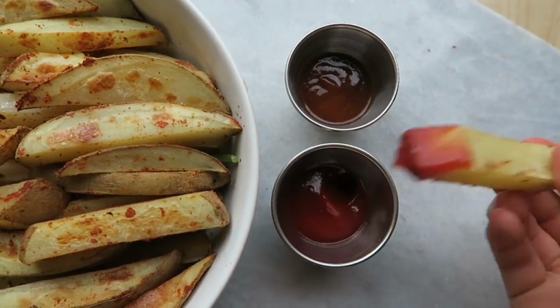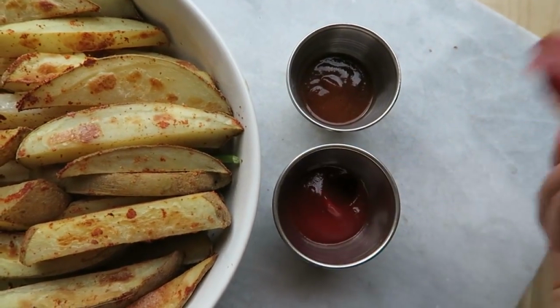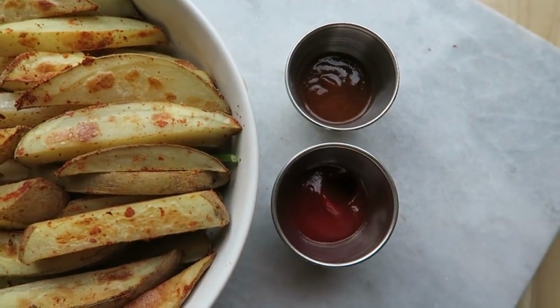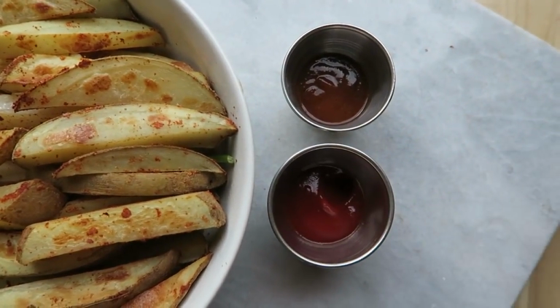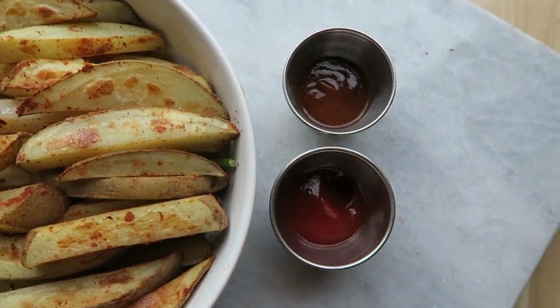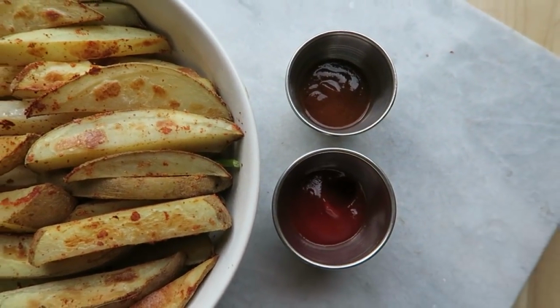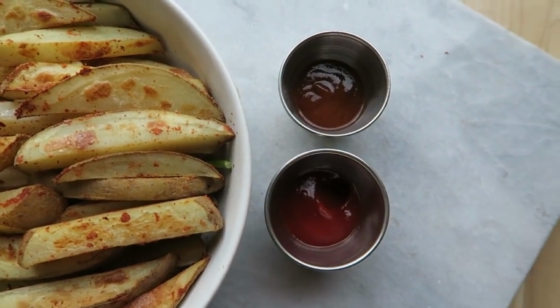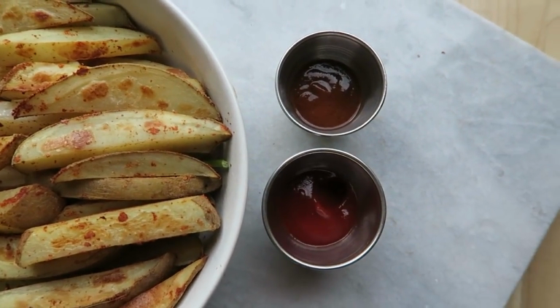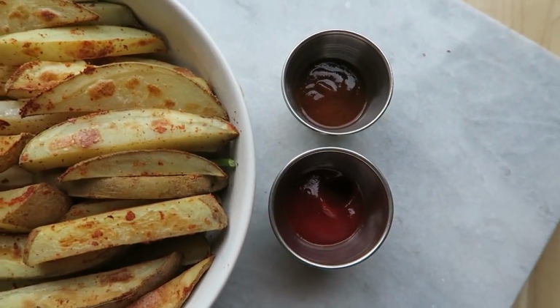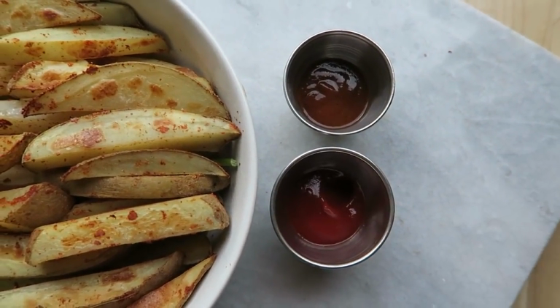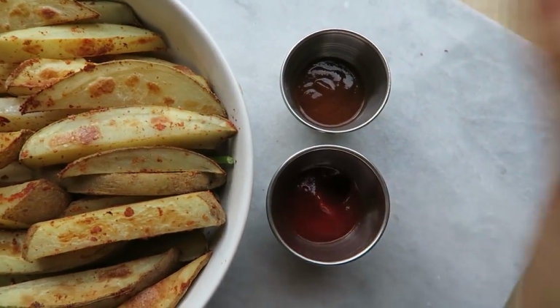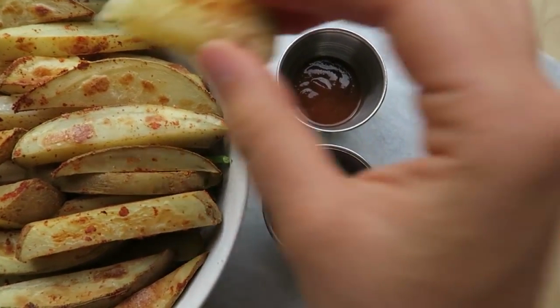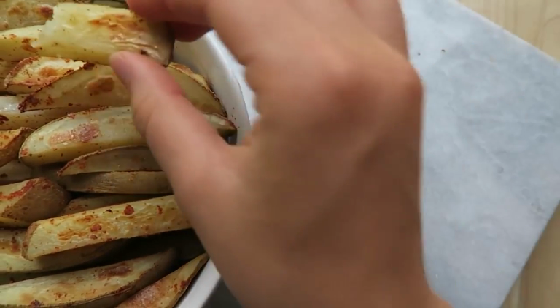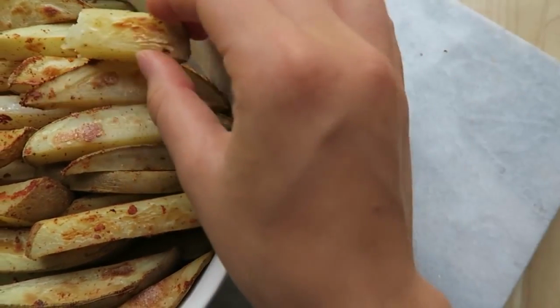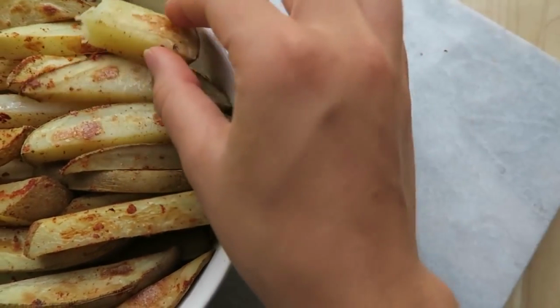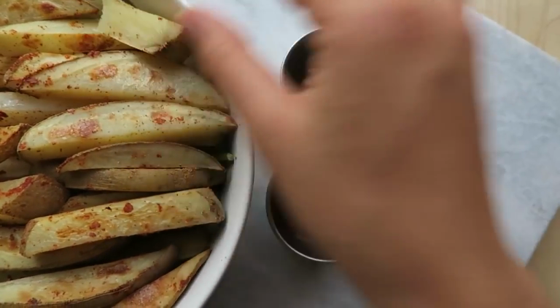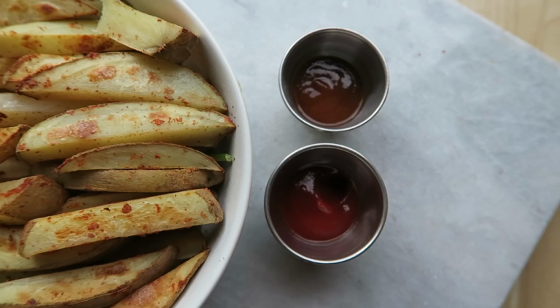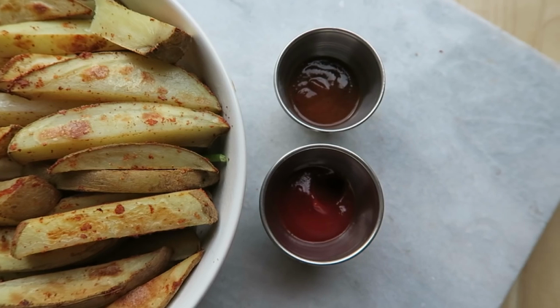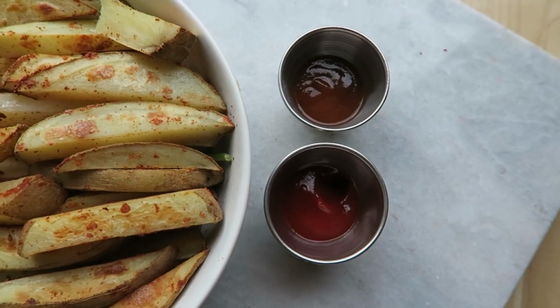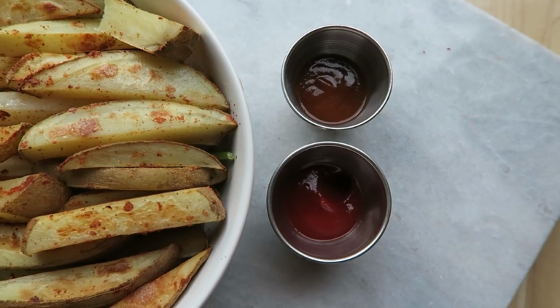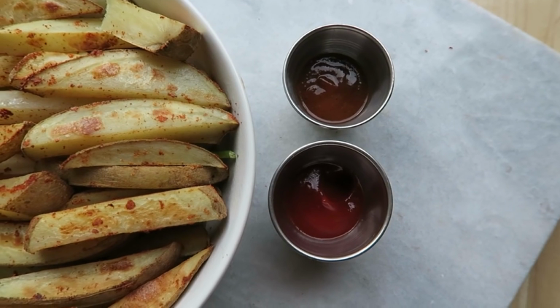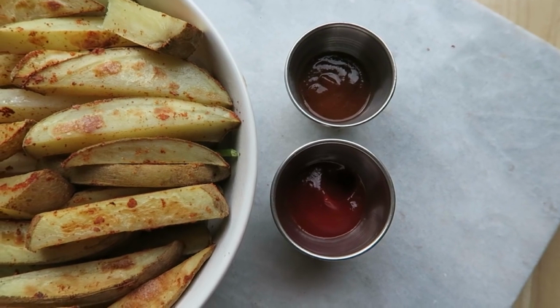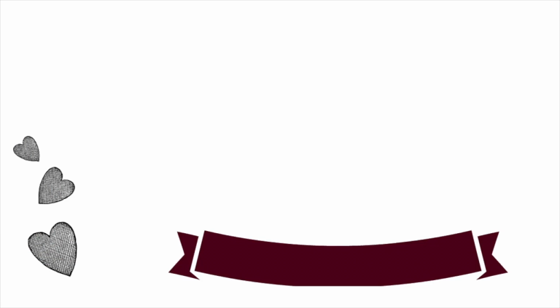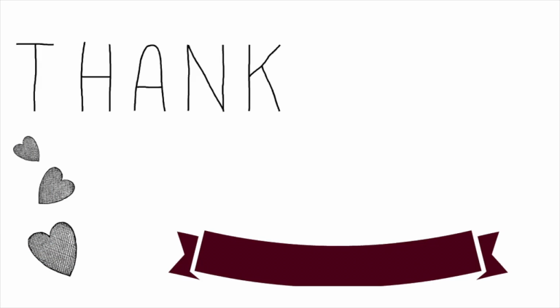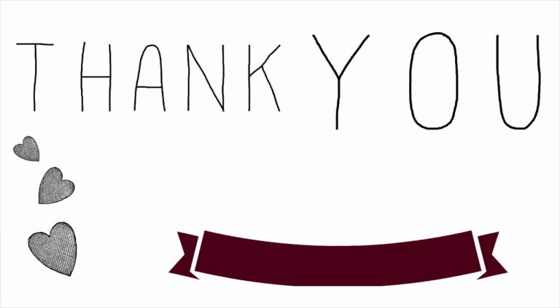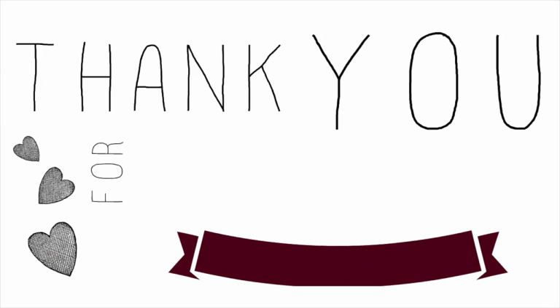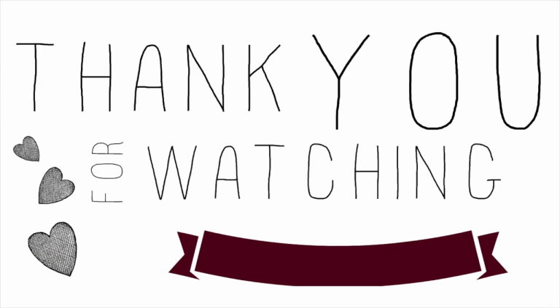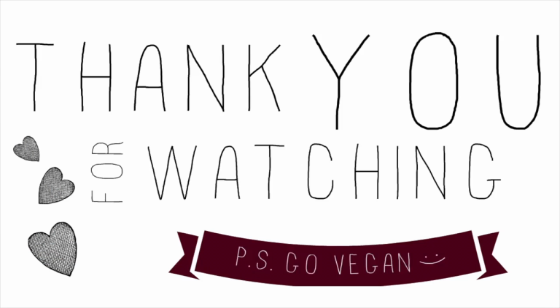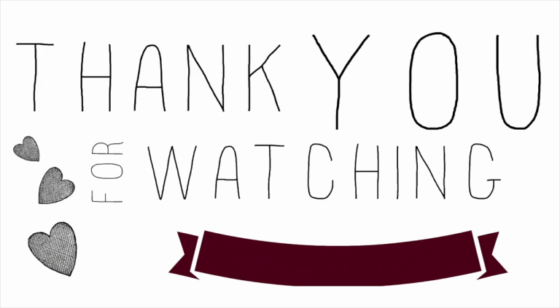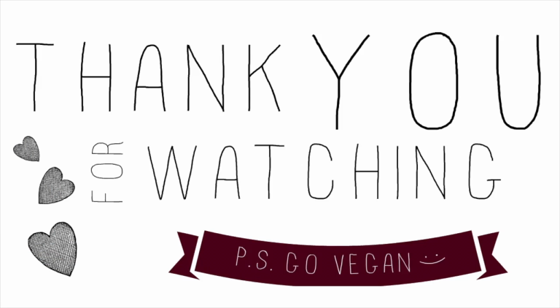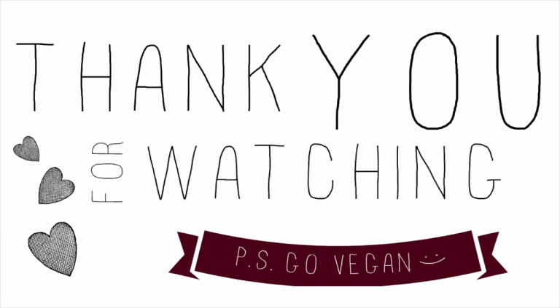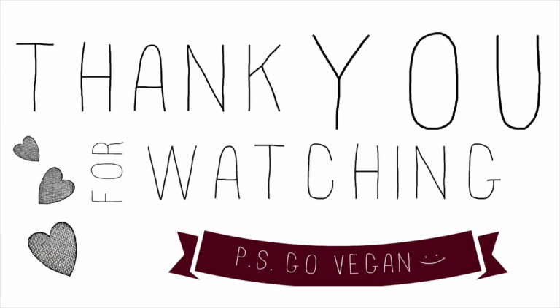And that's all for this video! I hope you guys enjoyed it and got some easy recipe ideas. I will talk to you later — bye!